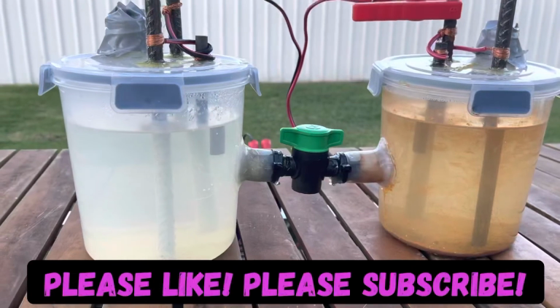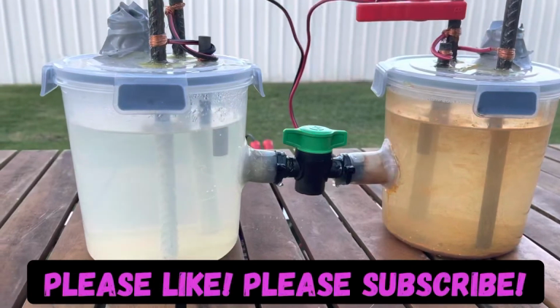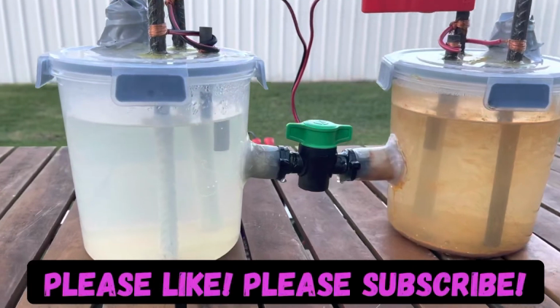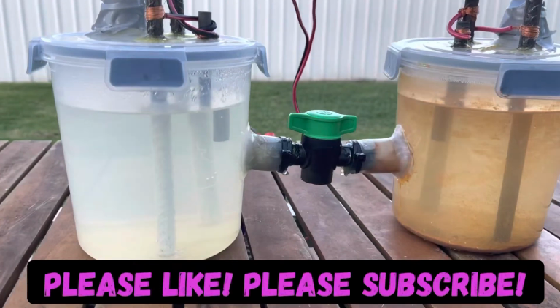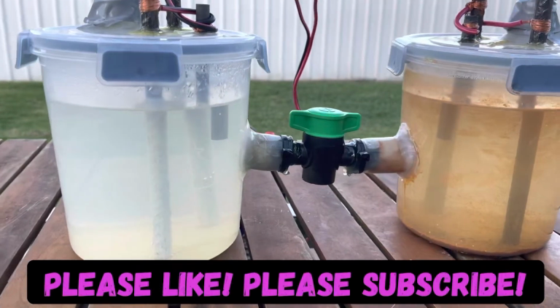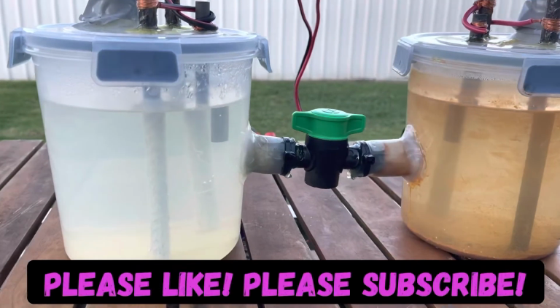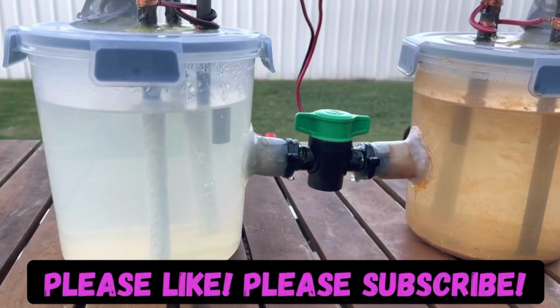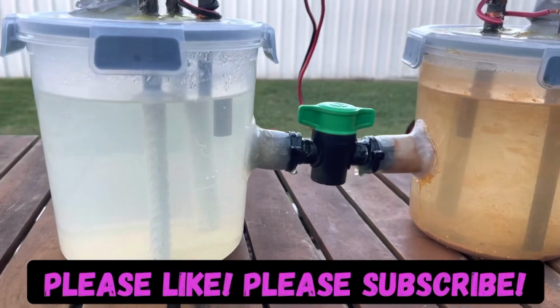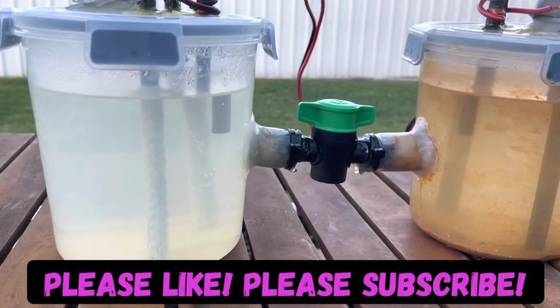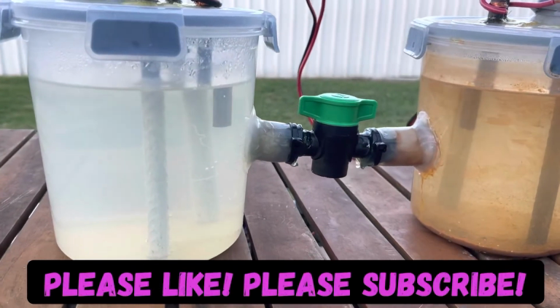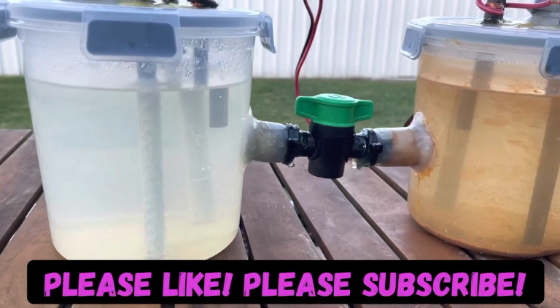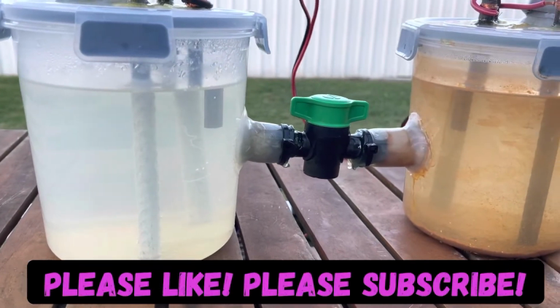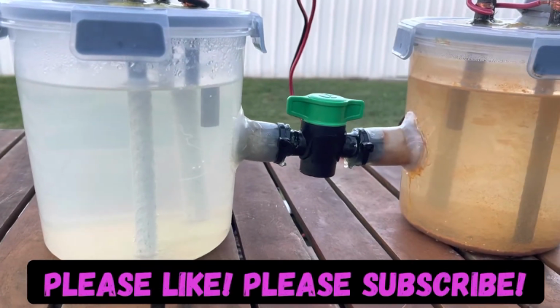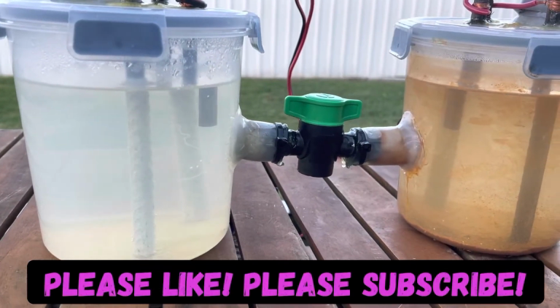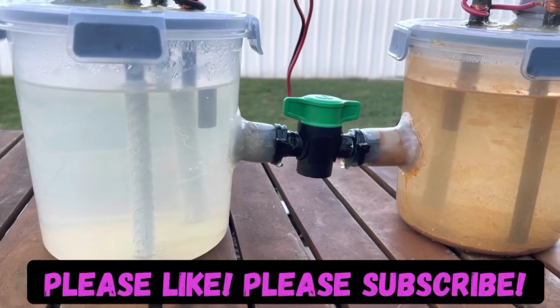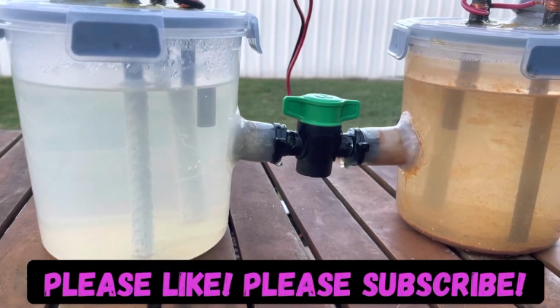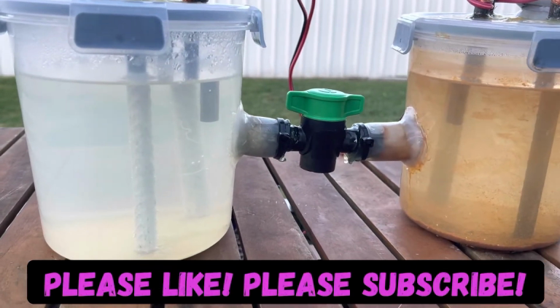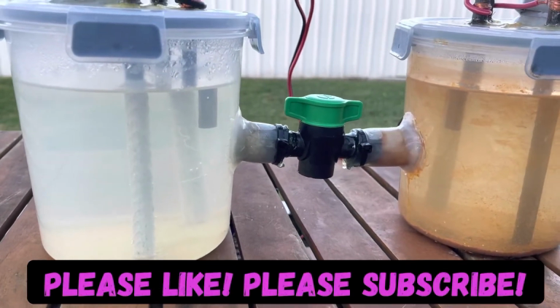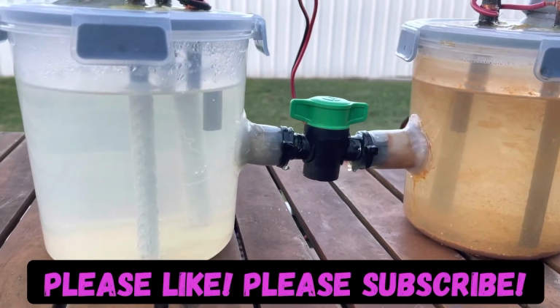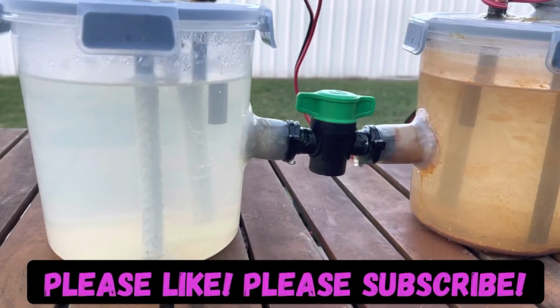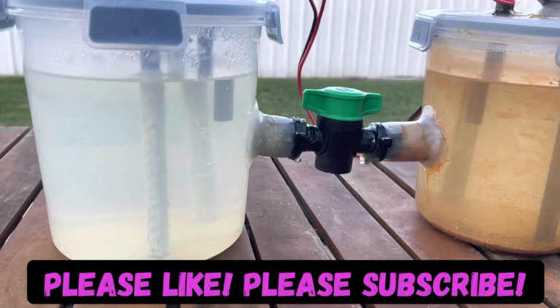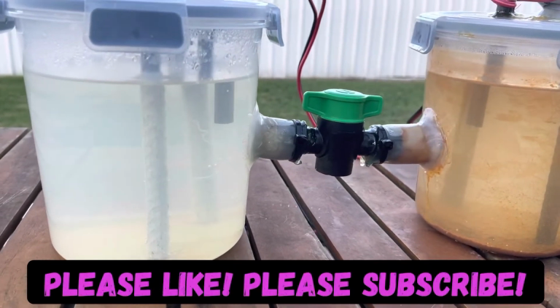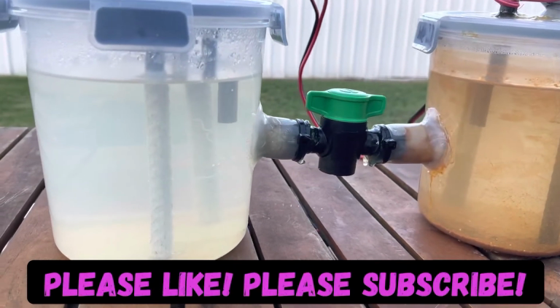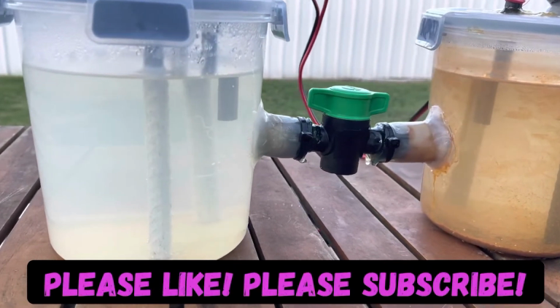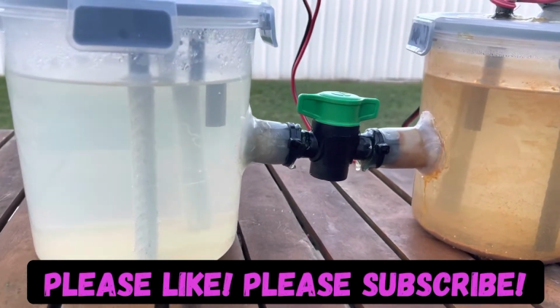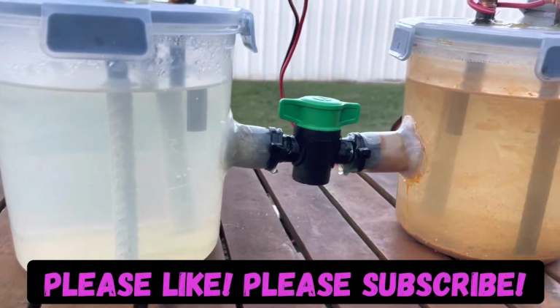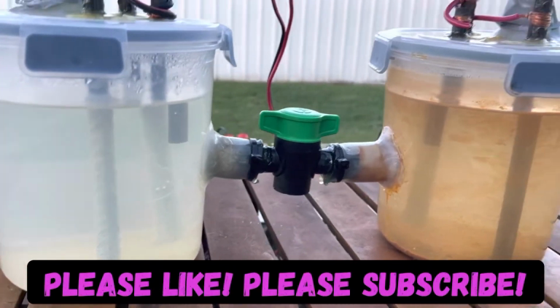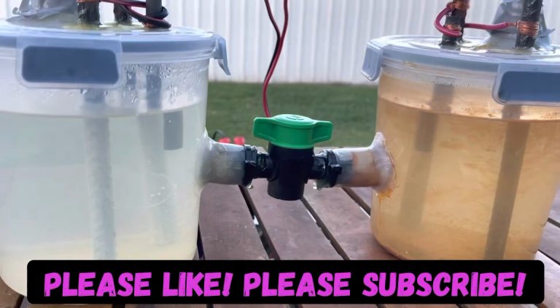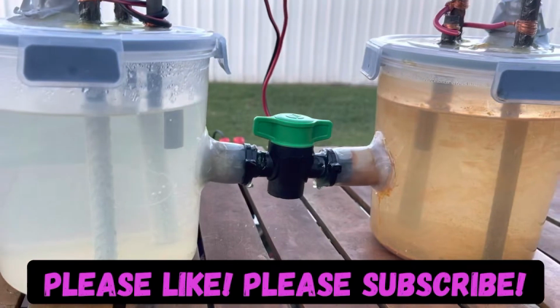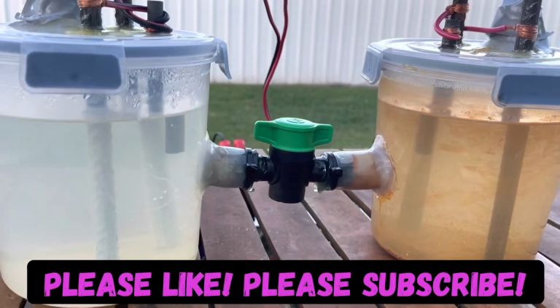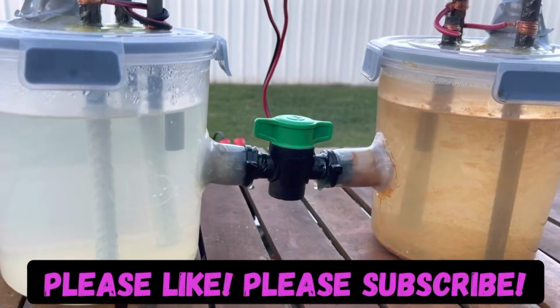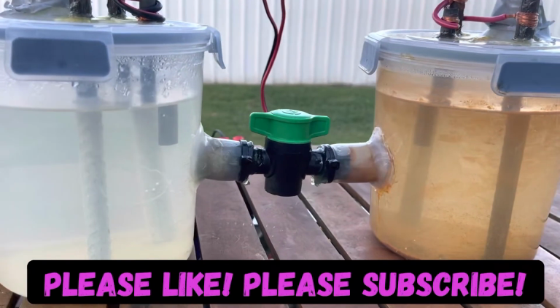Hi all, hope all is well. Just wanted to do a quick update in regards to my electrolytic cell.